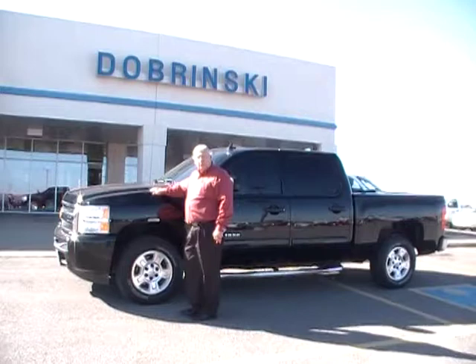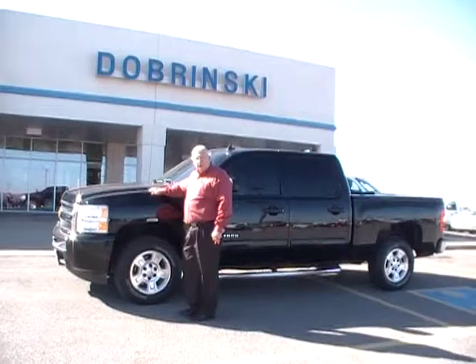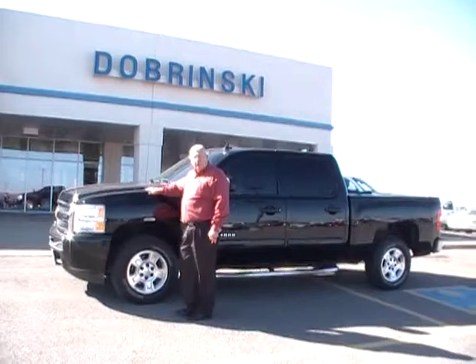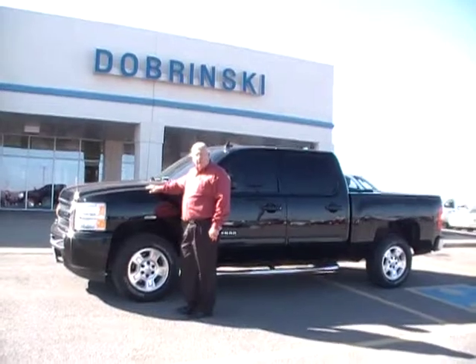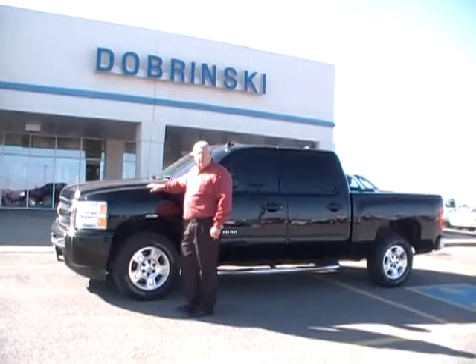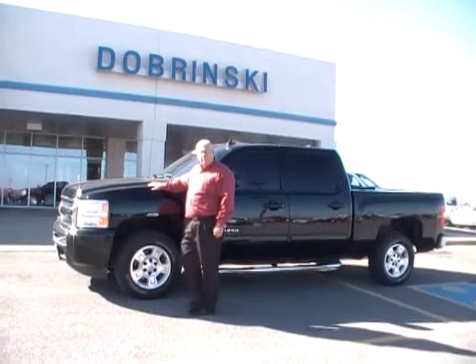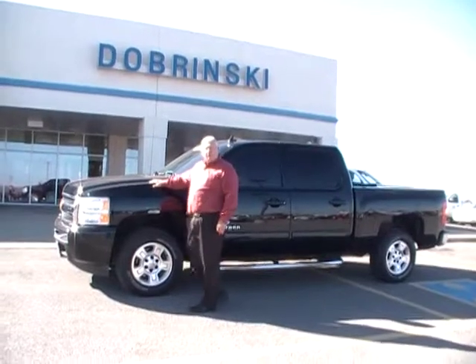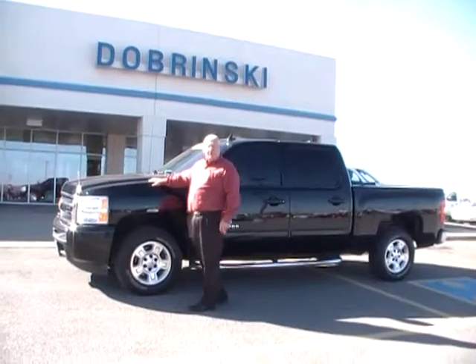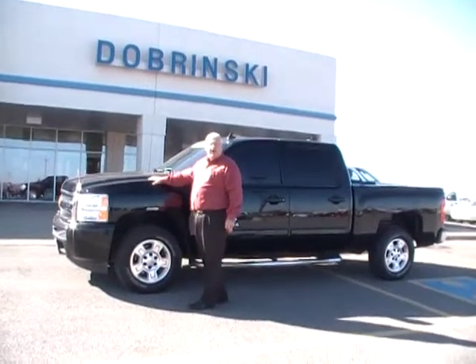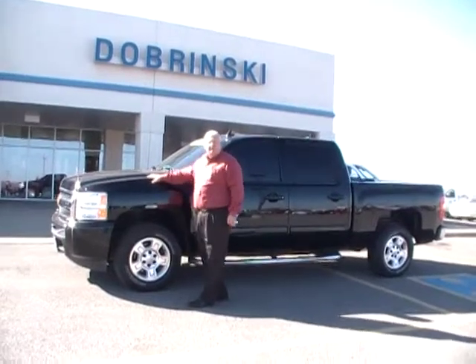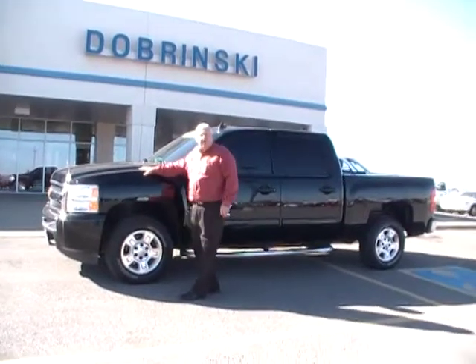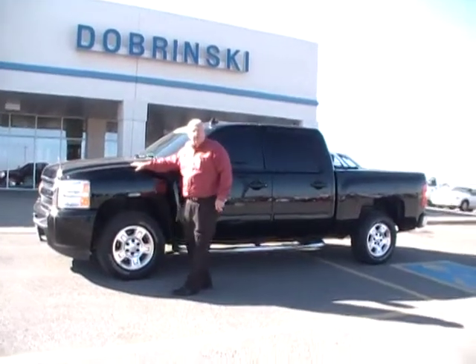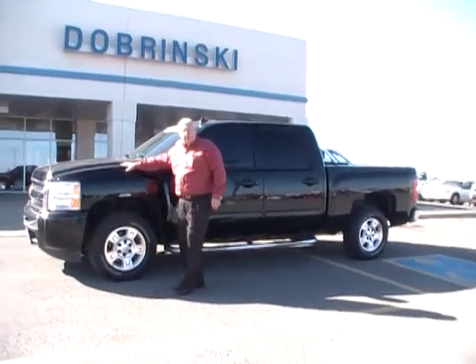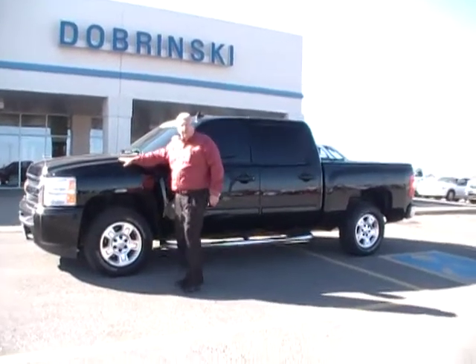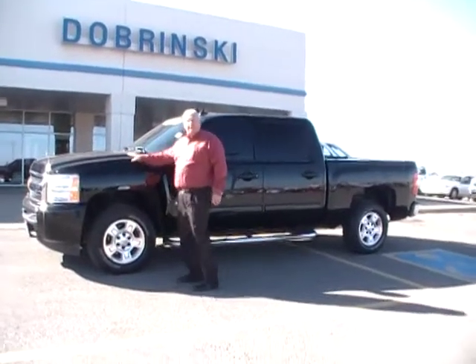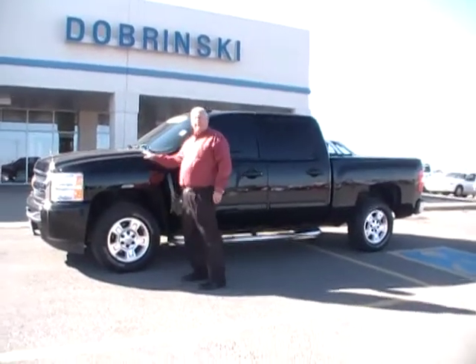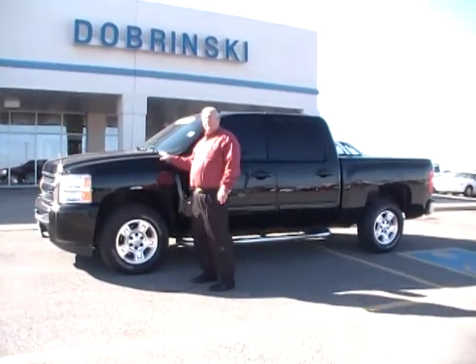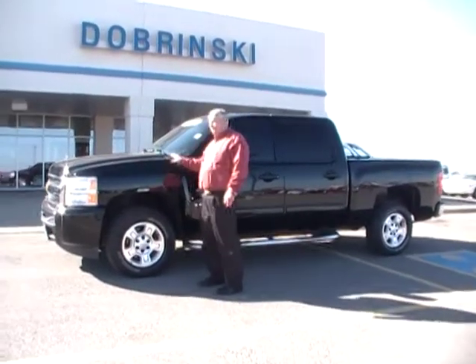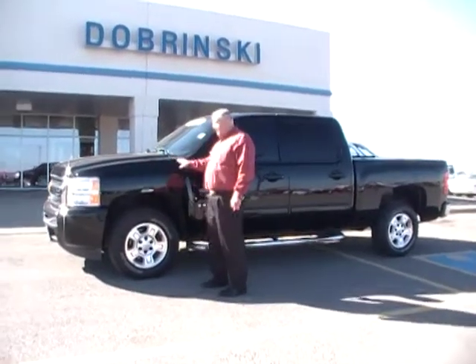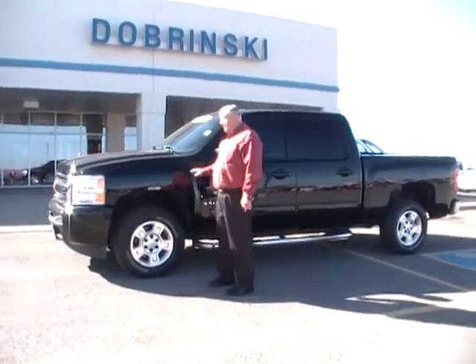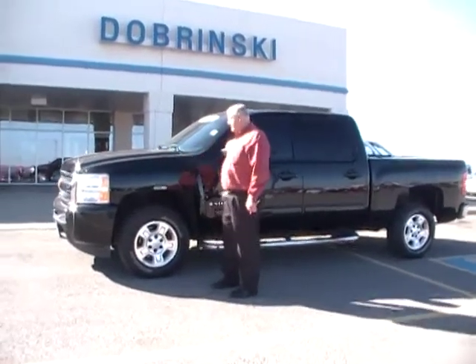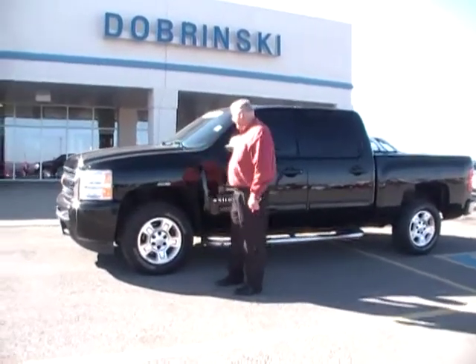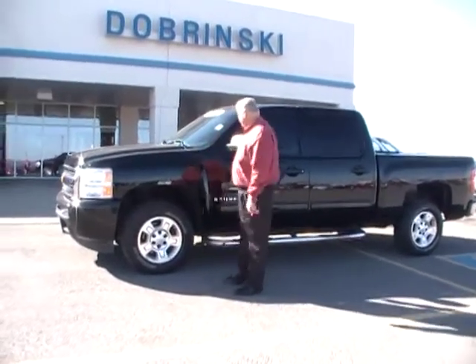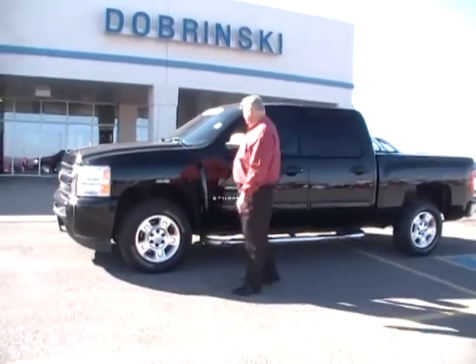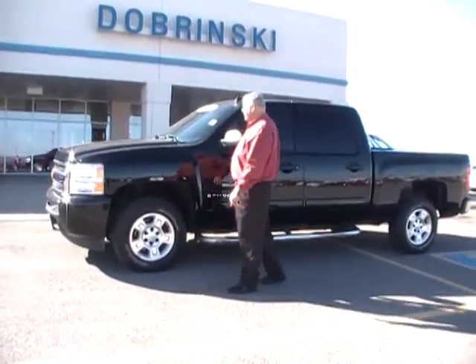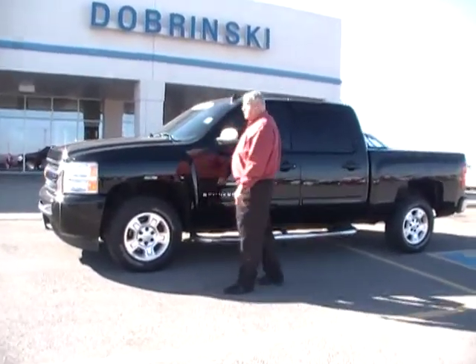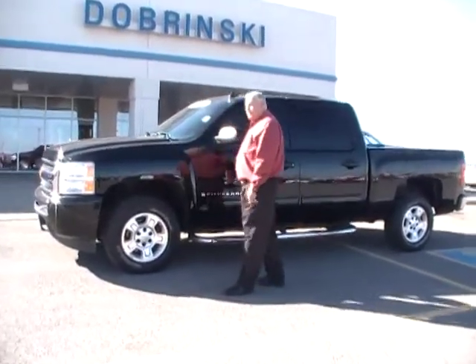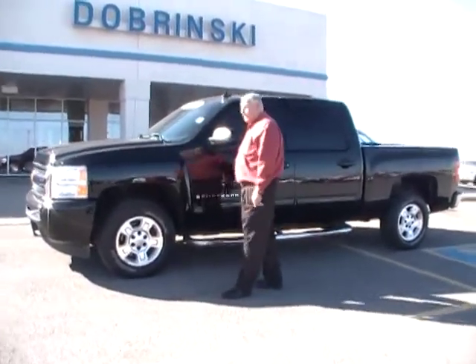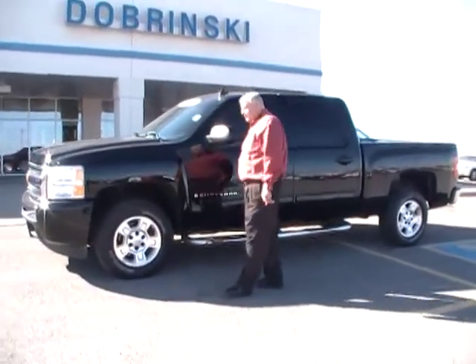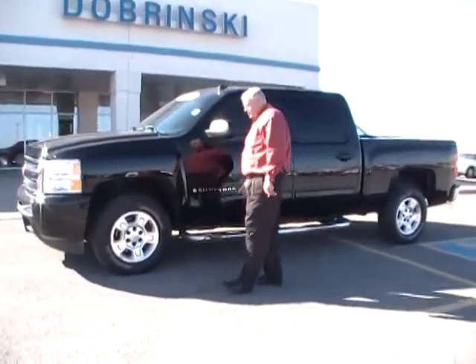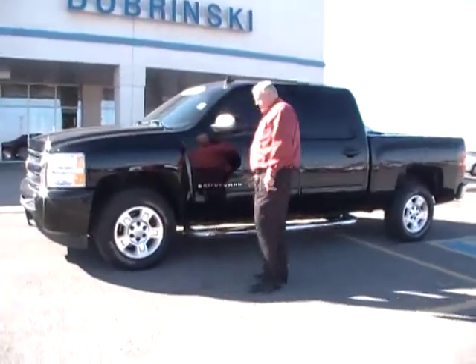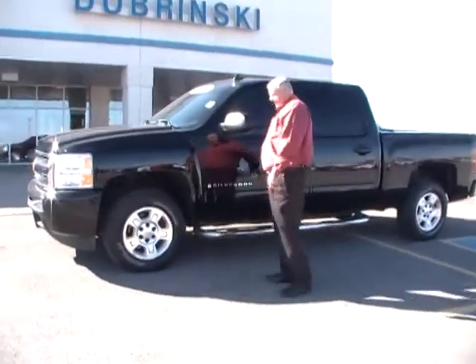Welcome to Tabriskie. I'm Daryl. I'm going to tell you about that 2009 Chevrolet Crew Cab.